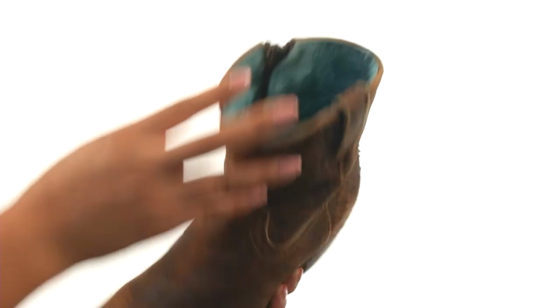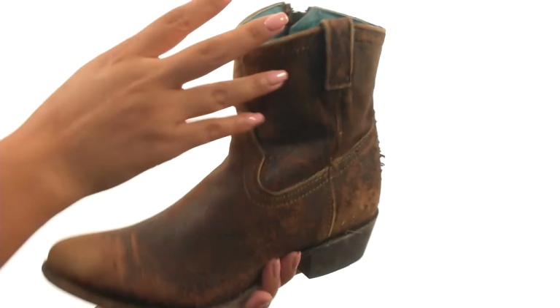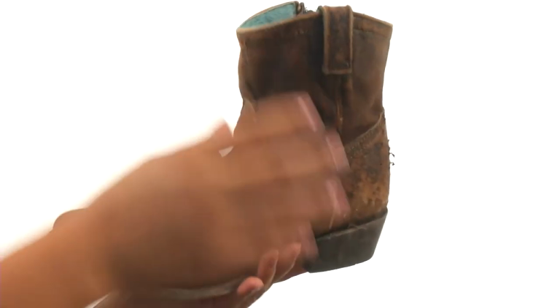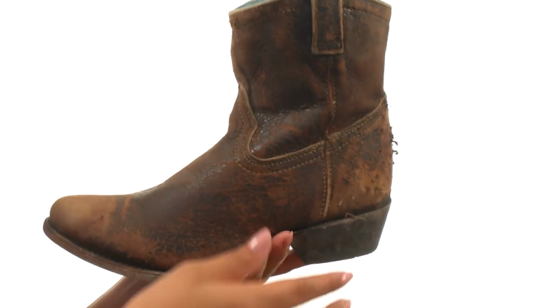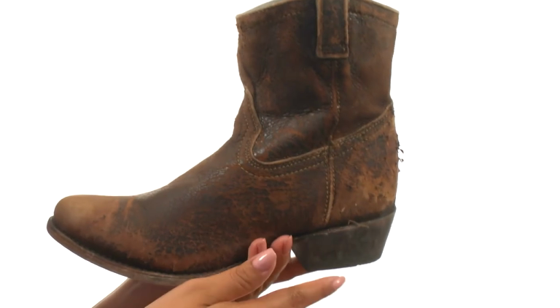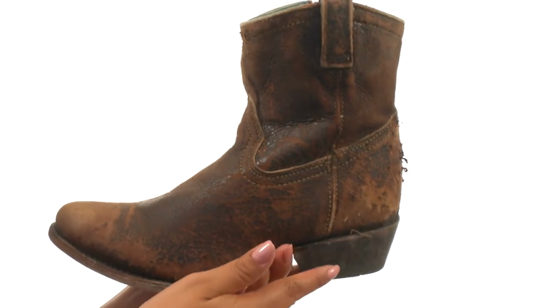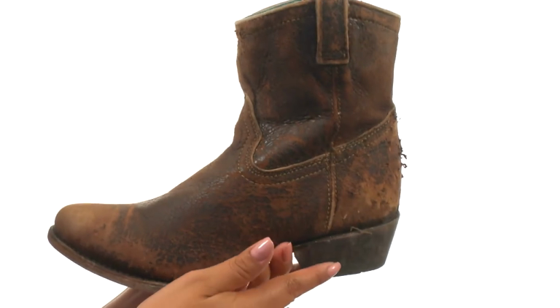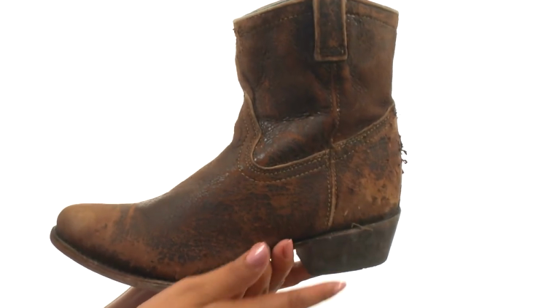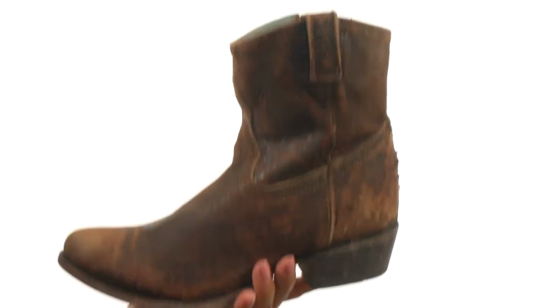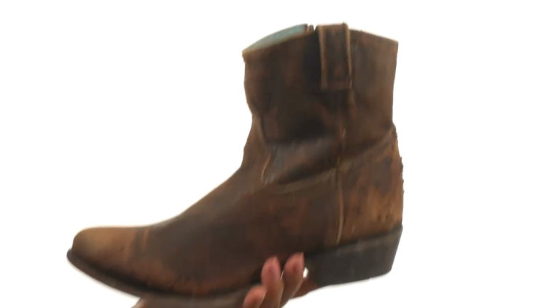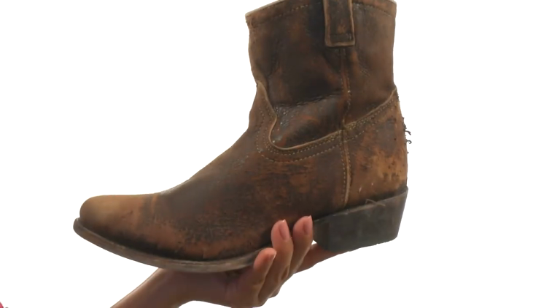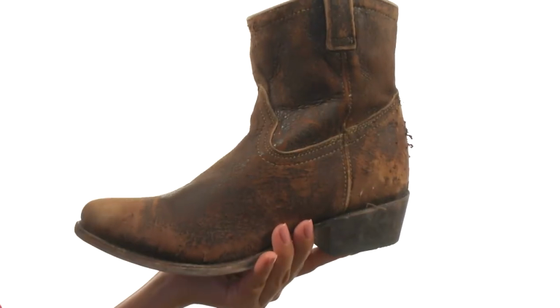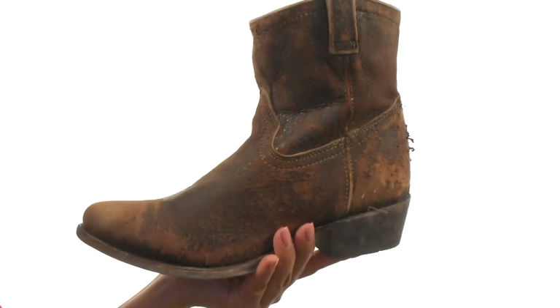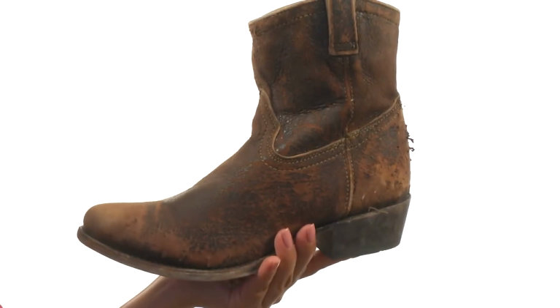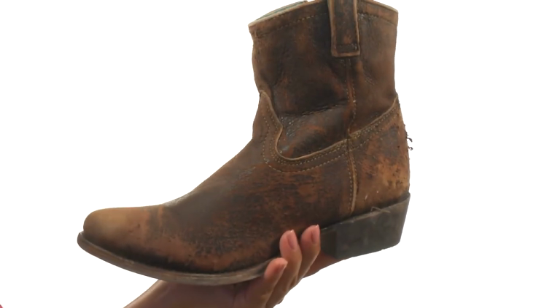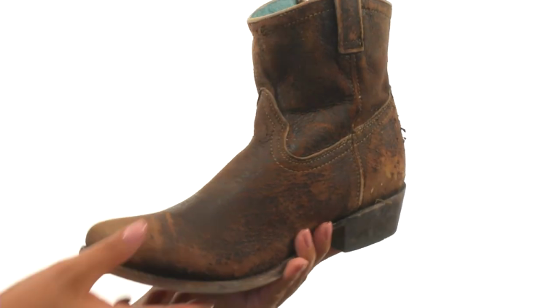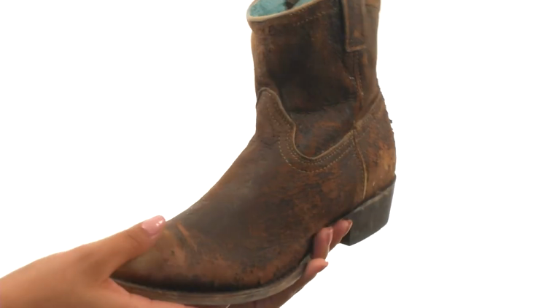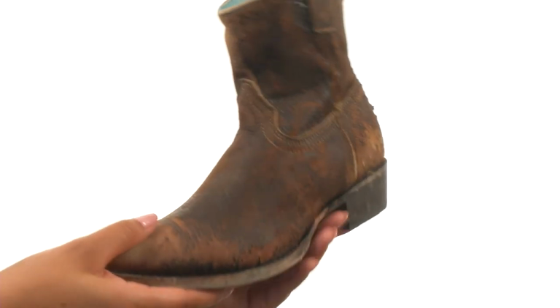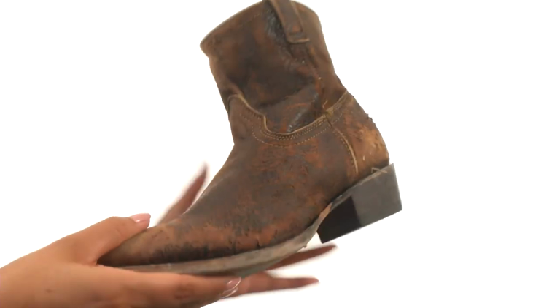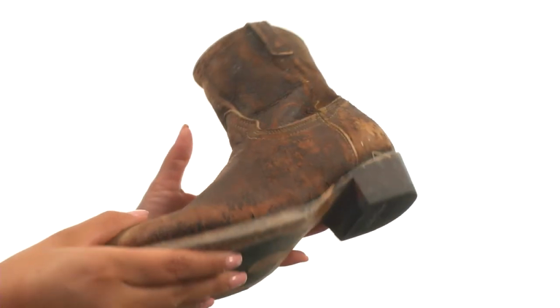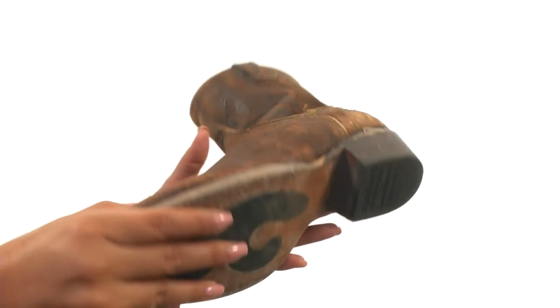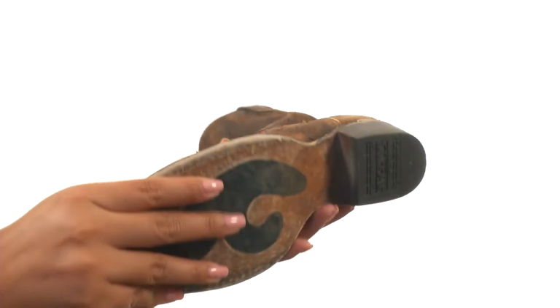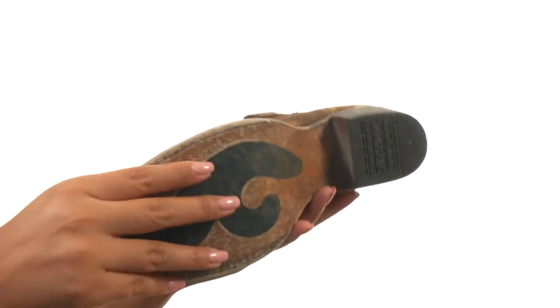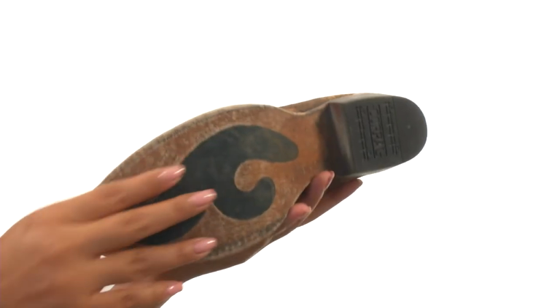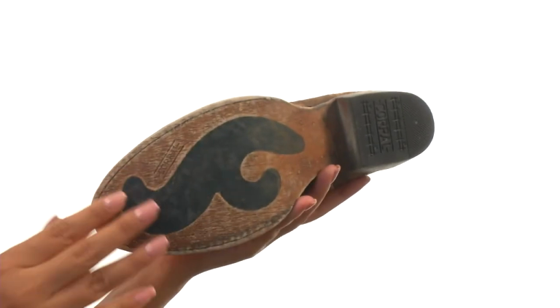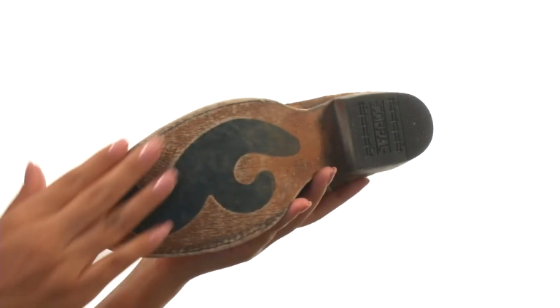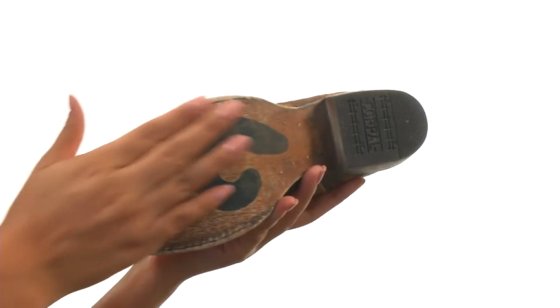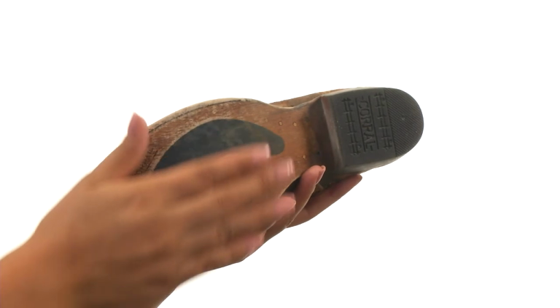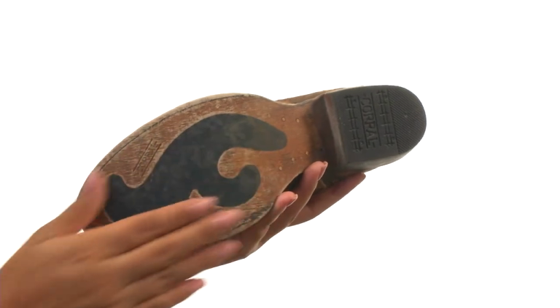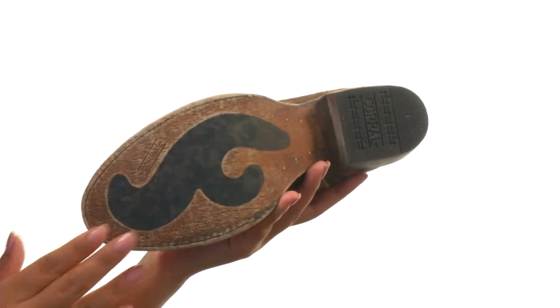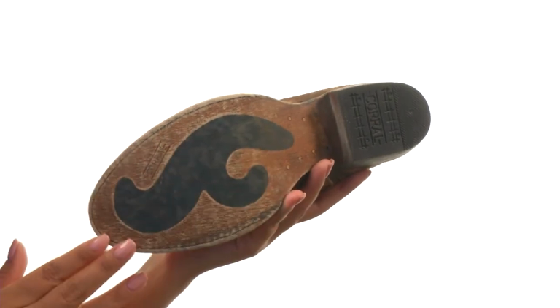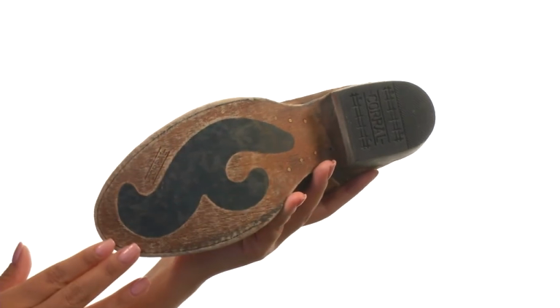There's a stacked leather heel for an extra boost in height. Down at the bottom there's a durable distressed leather outsole.